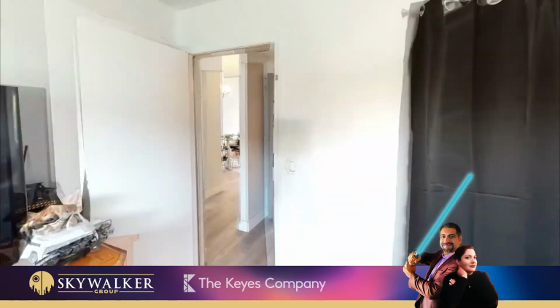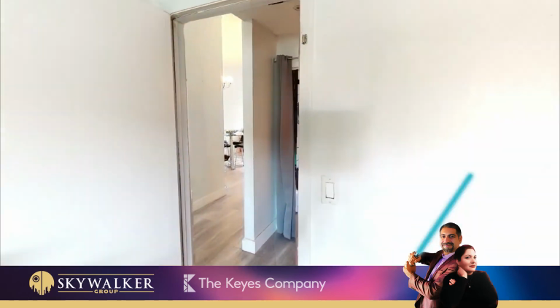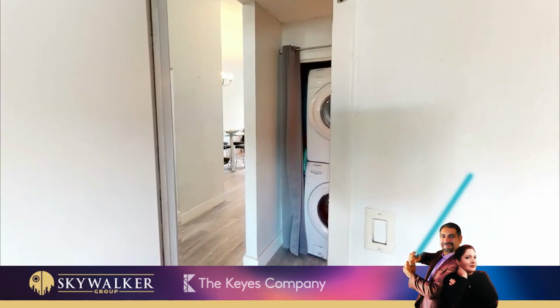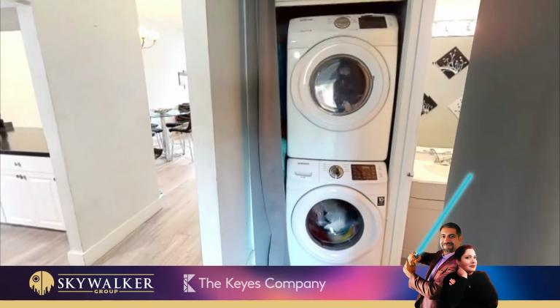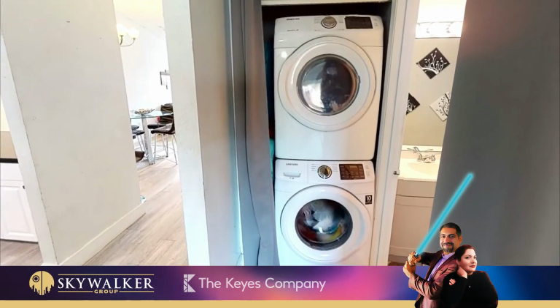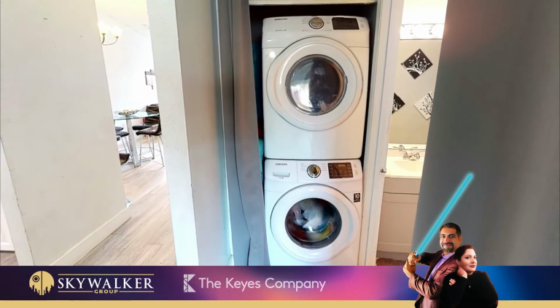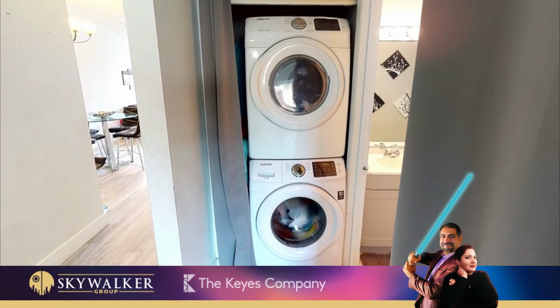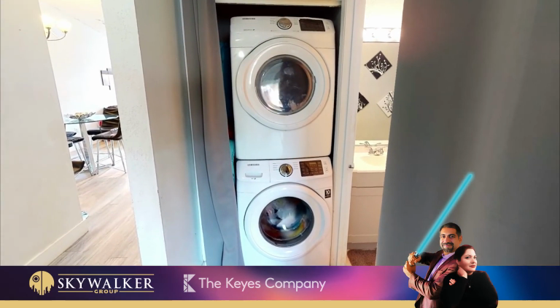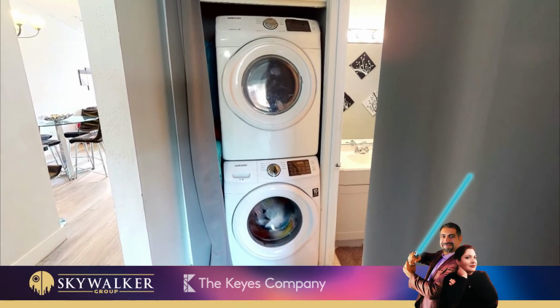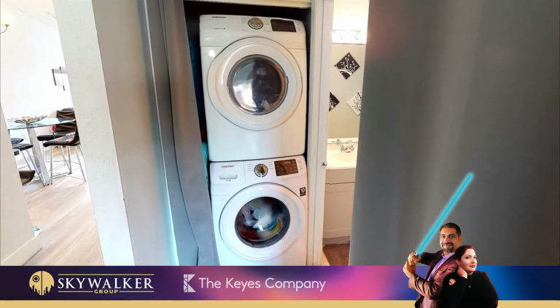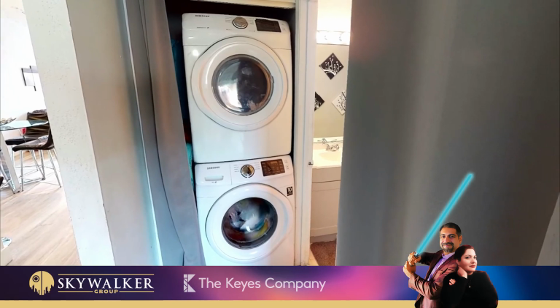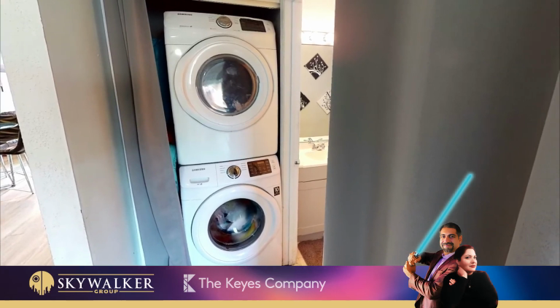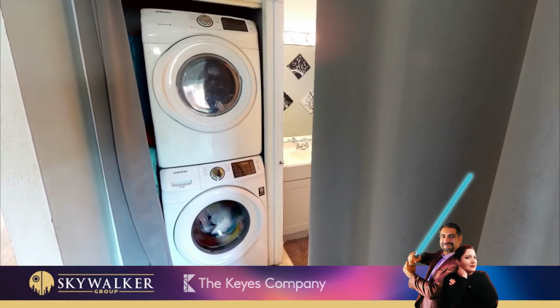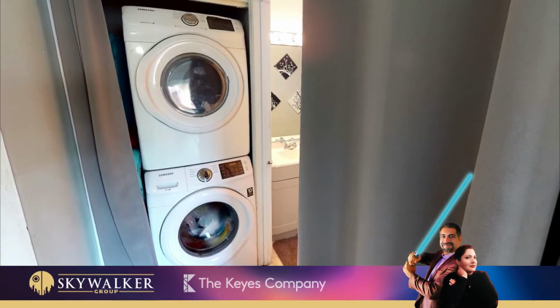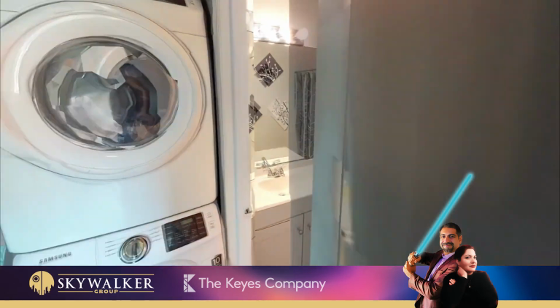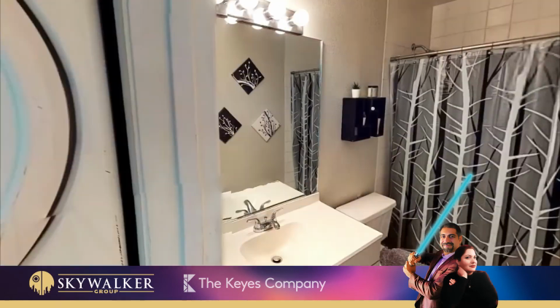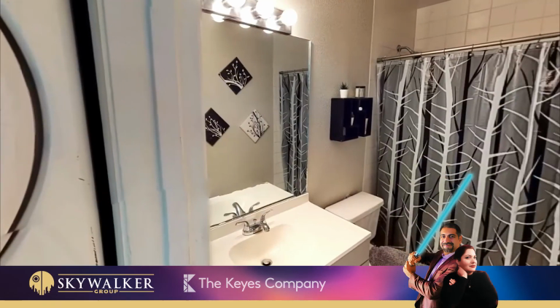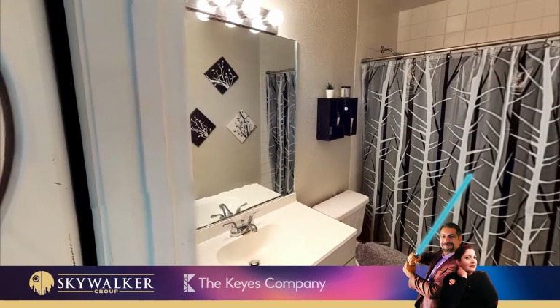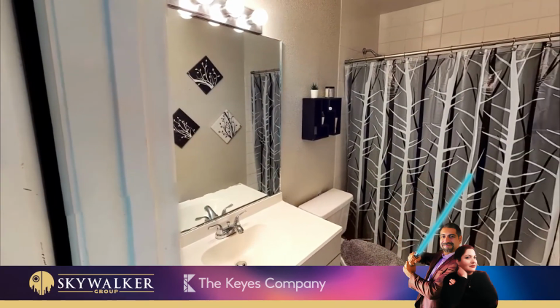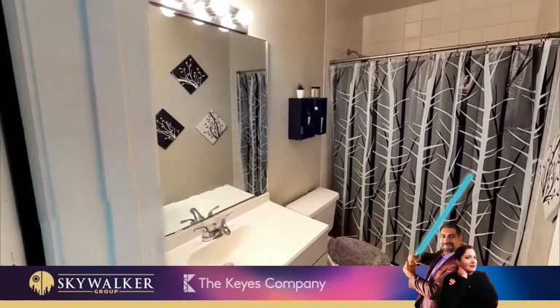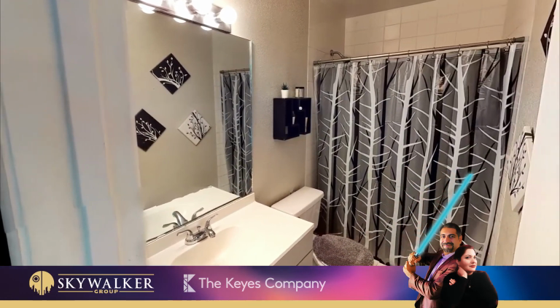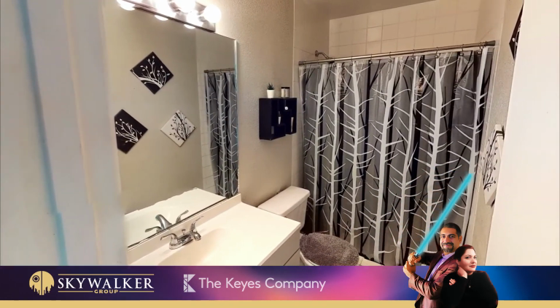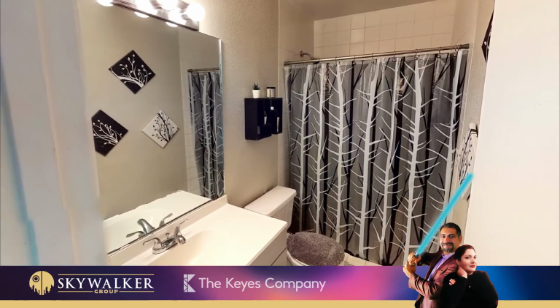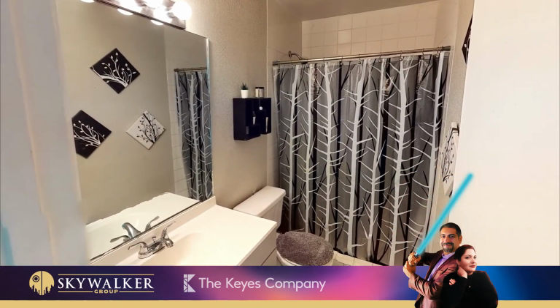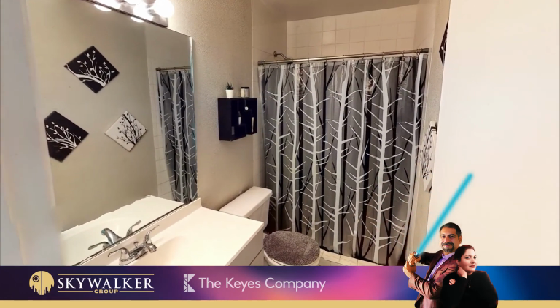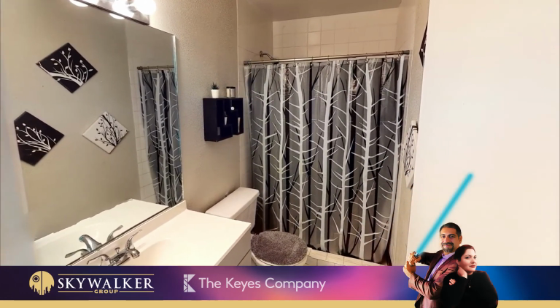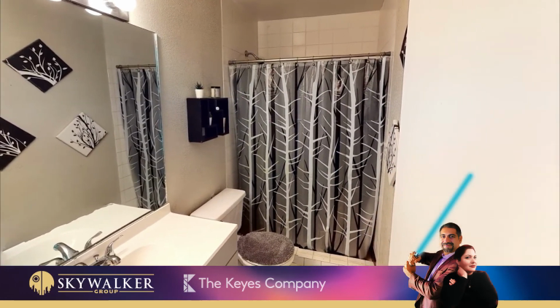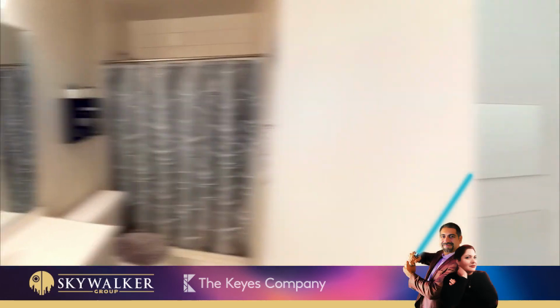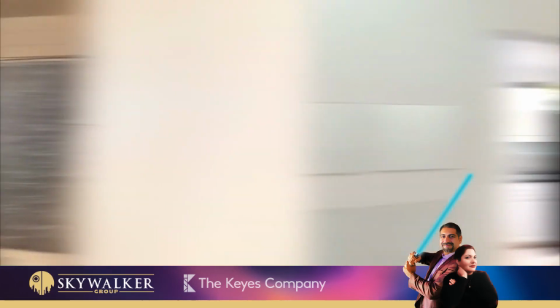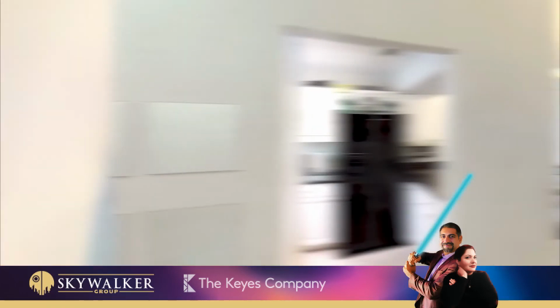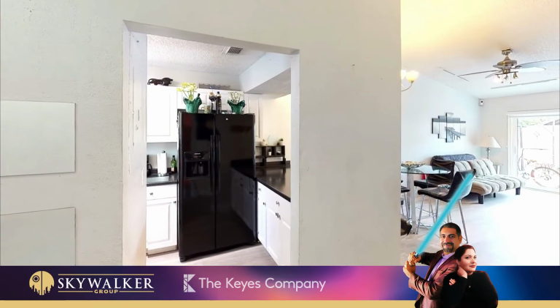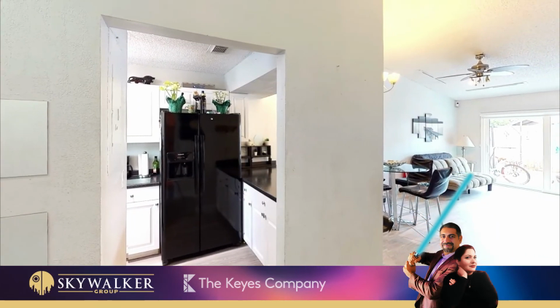It also has a spacious backyard, large enough to park the car, RV, or boat.